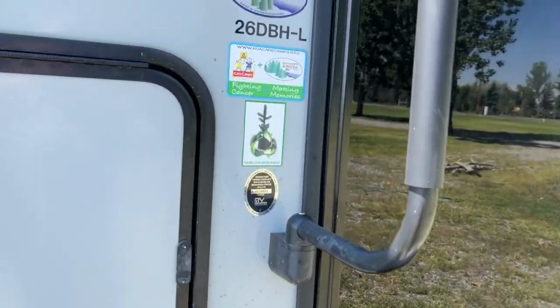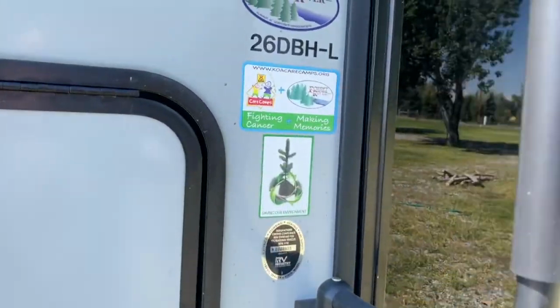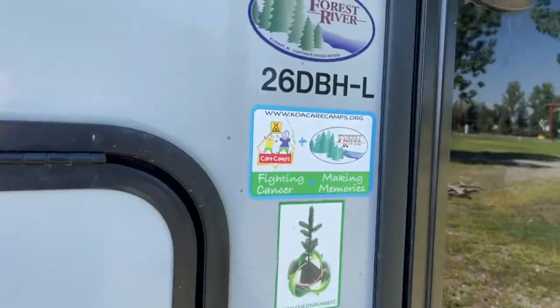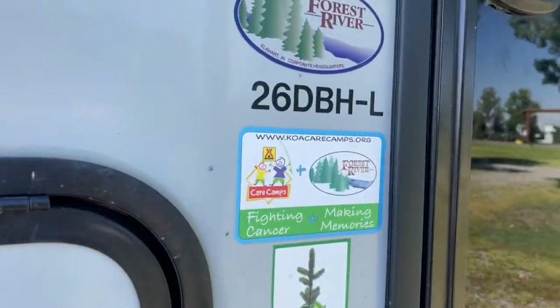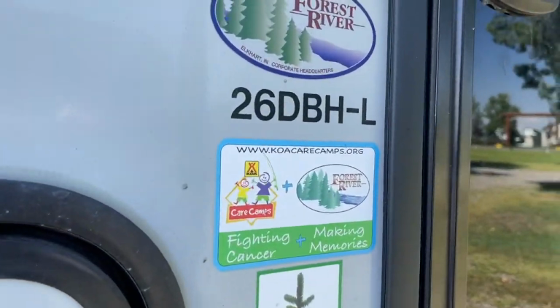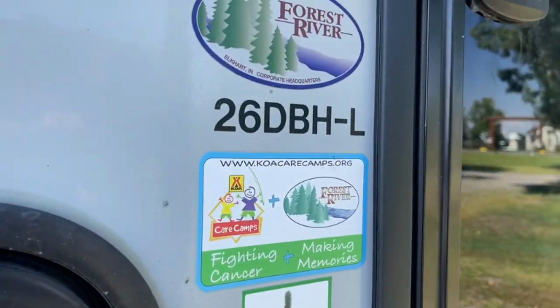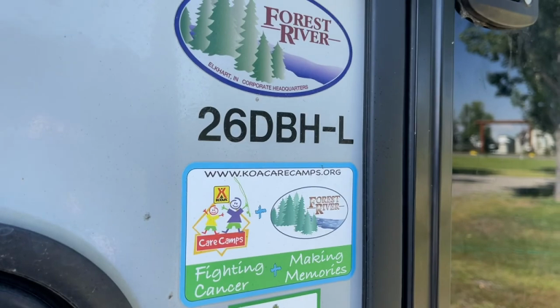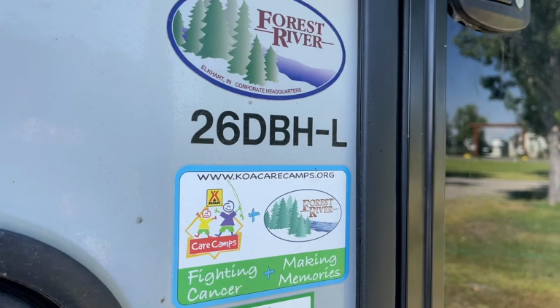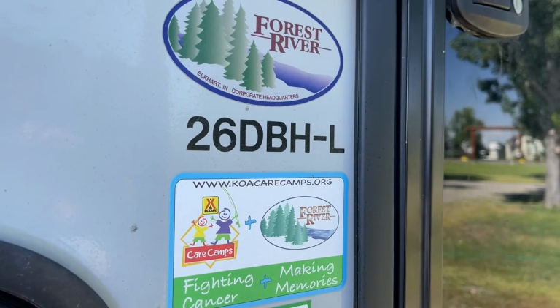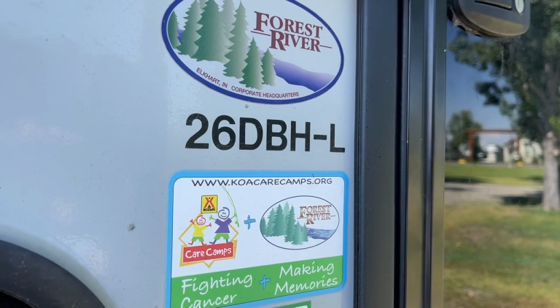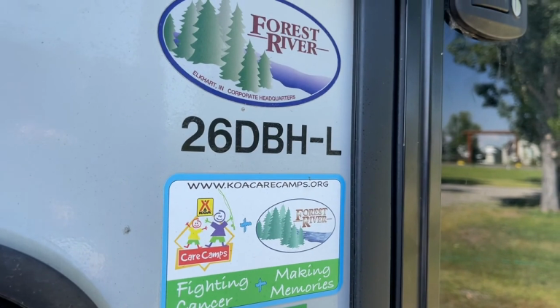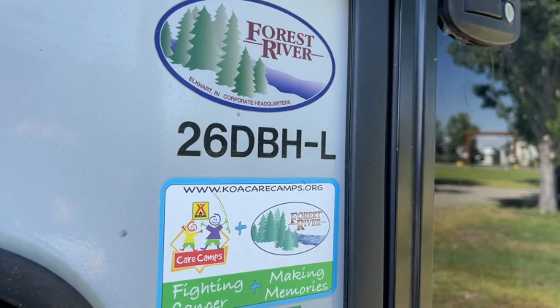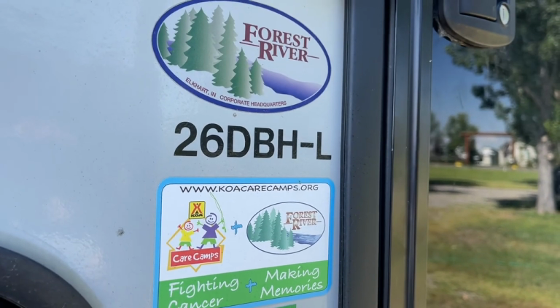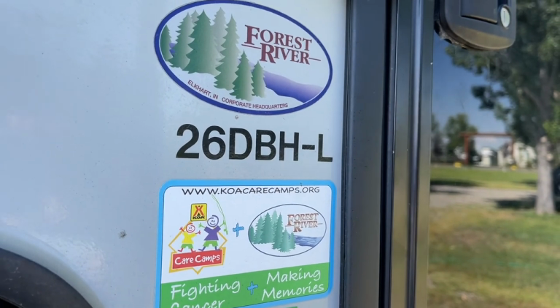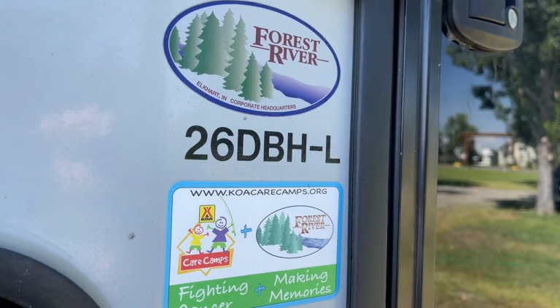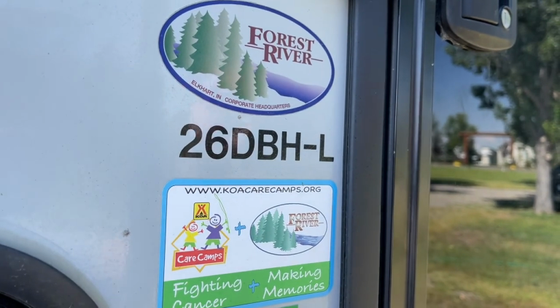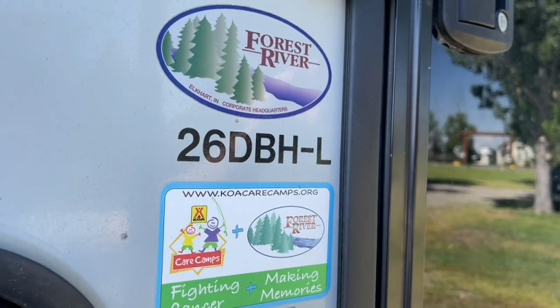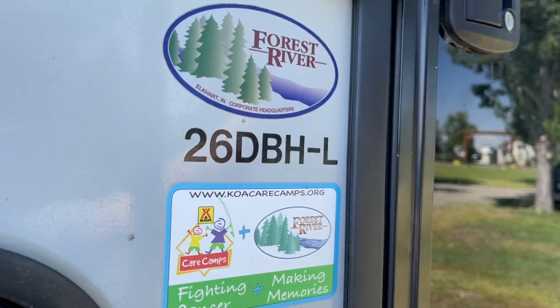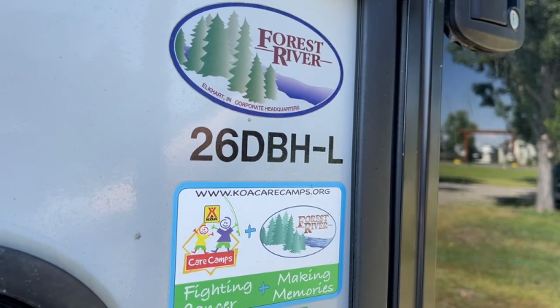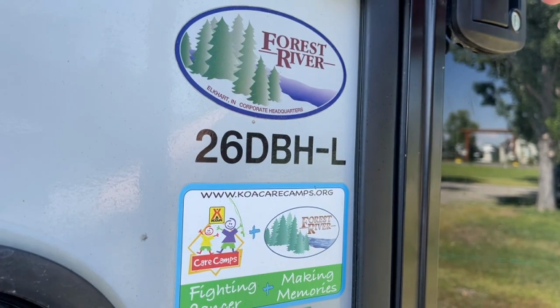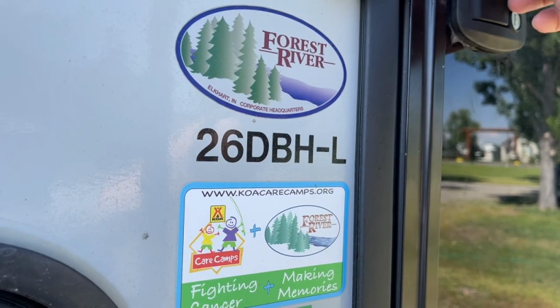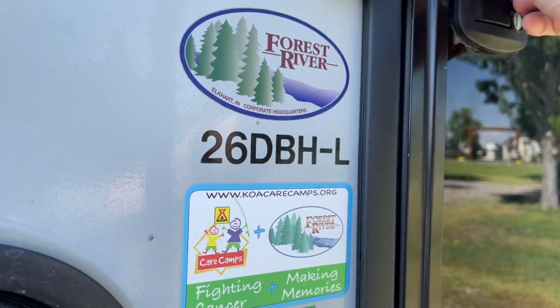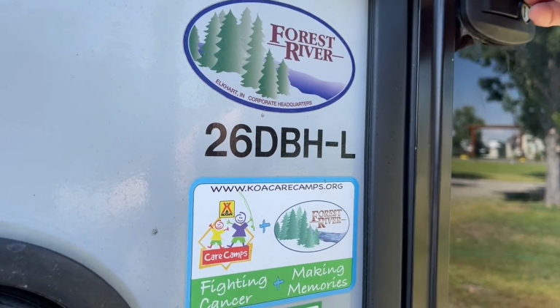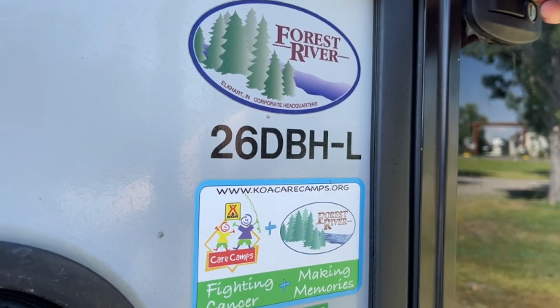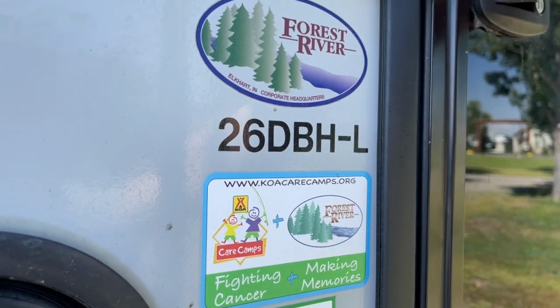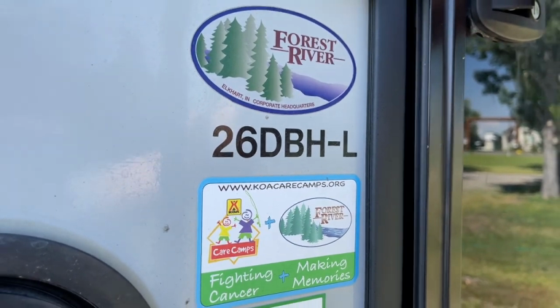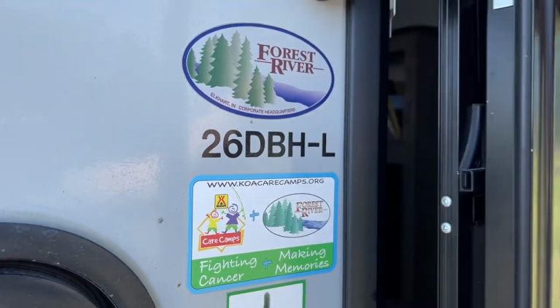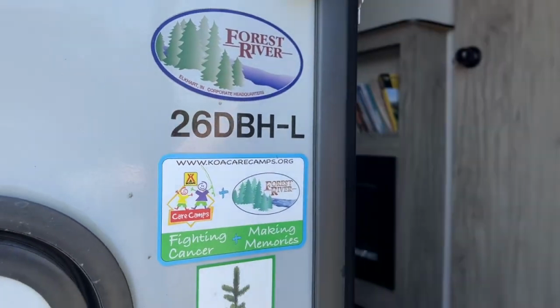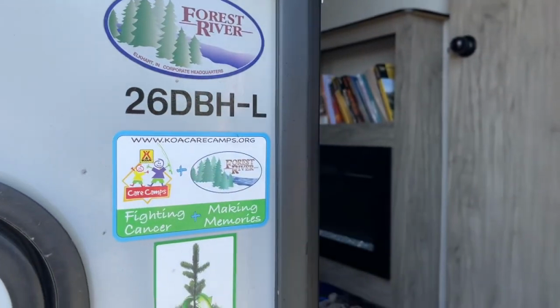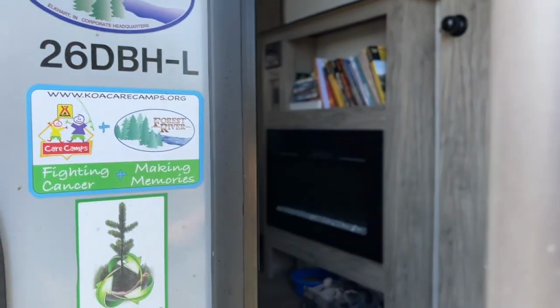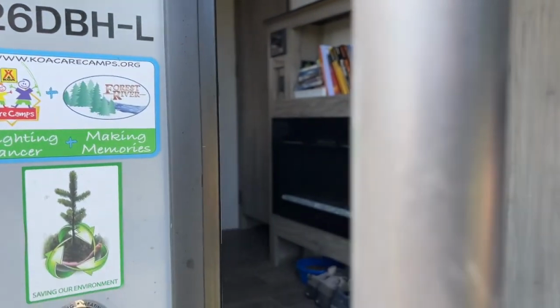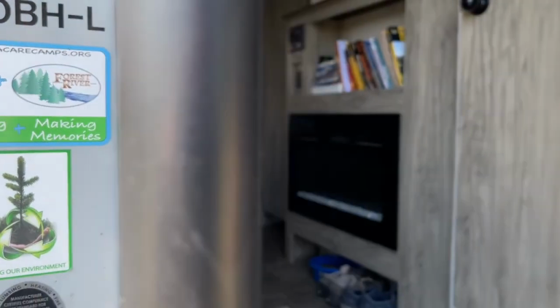It's in the limited model 26 DBH, double bunkhouse.